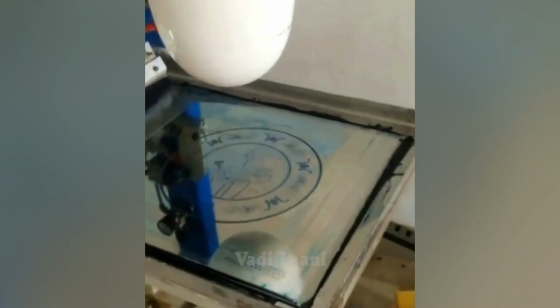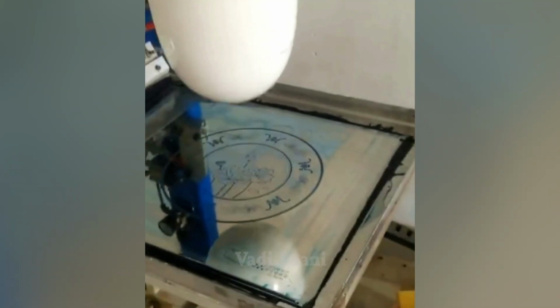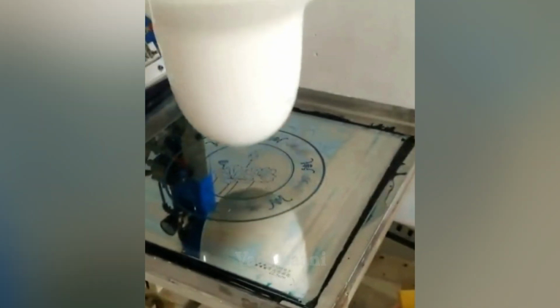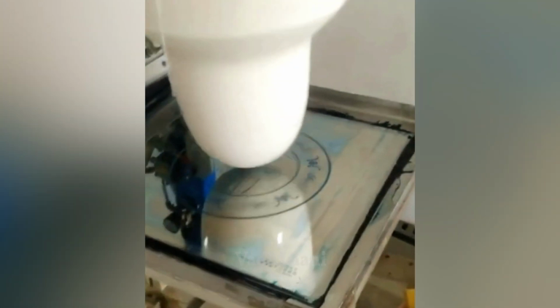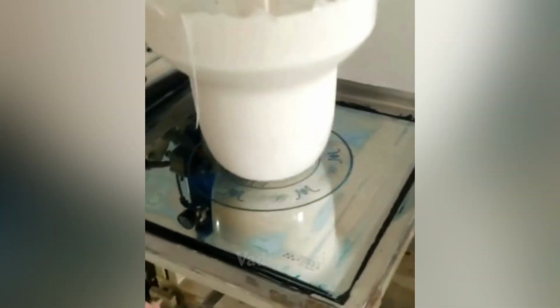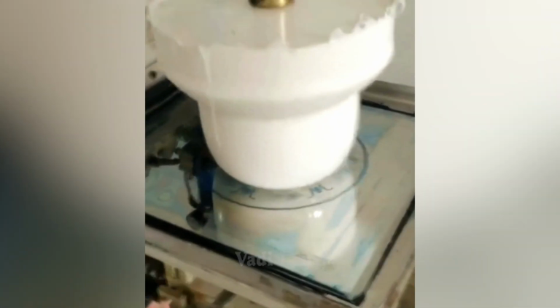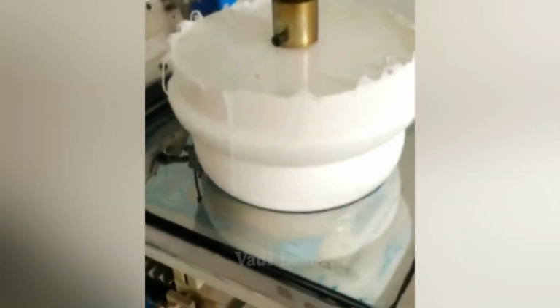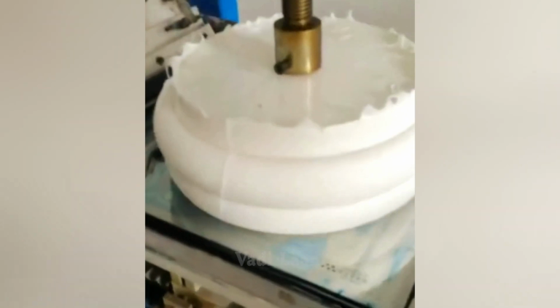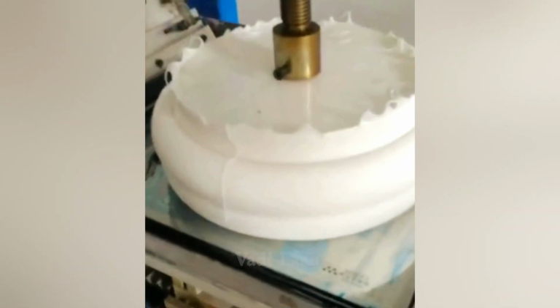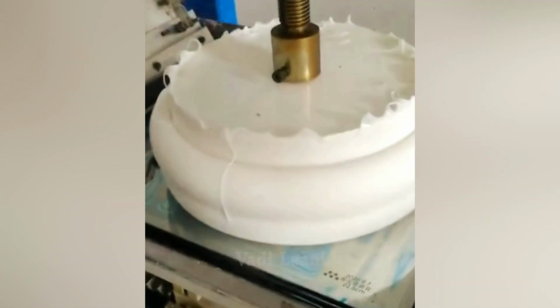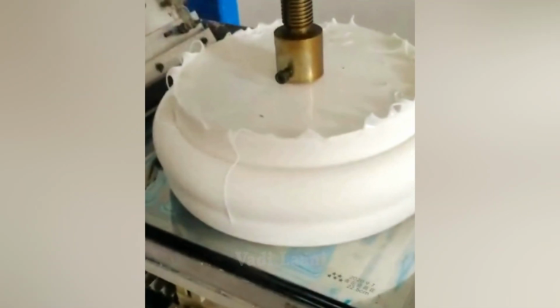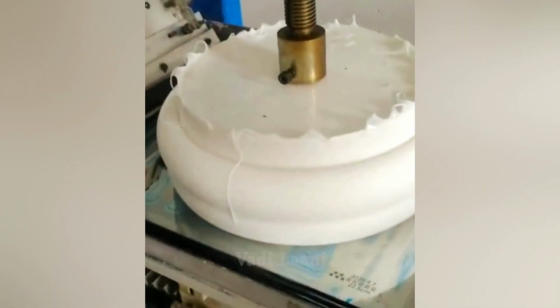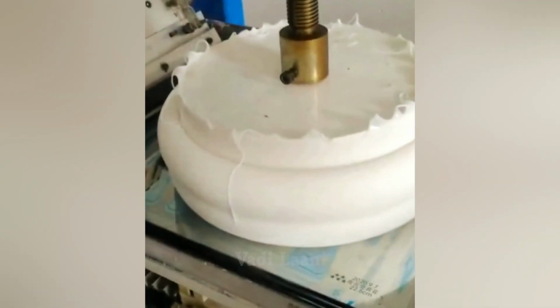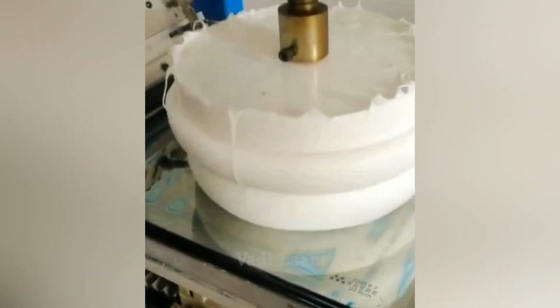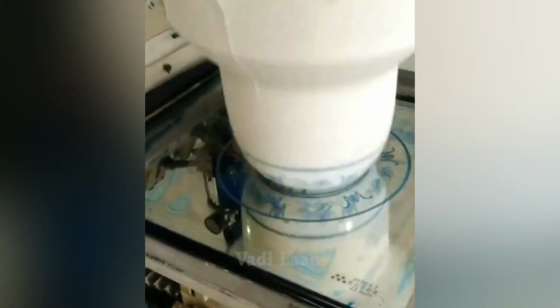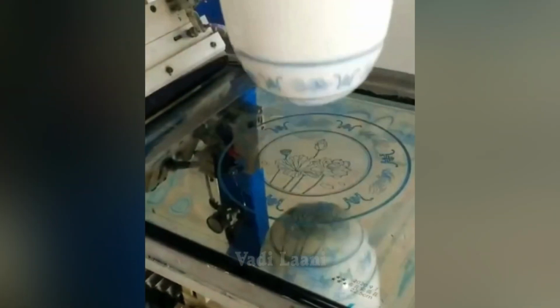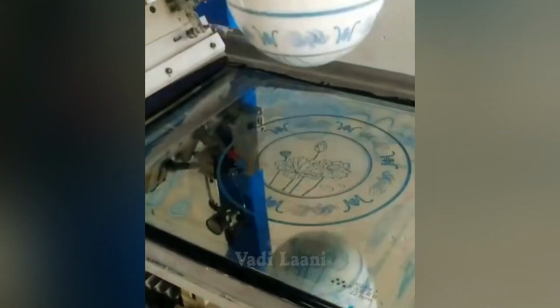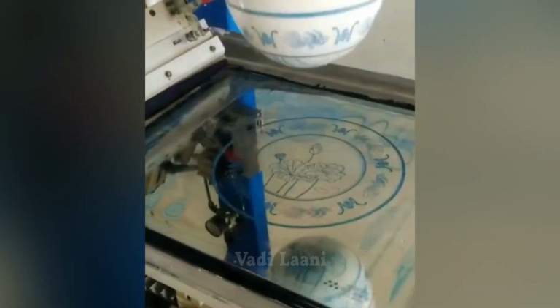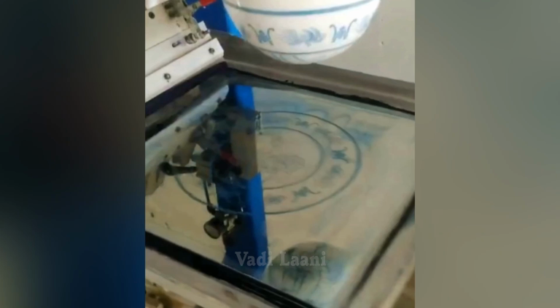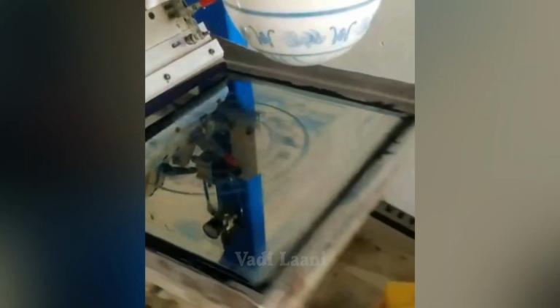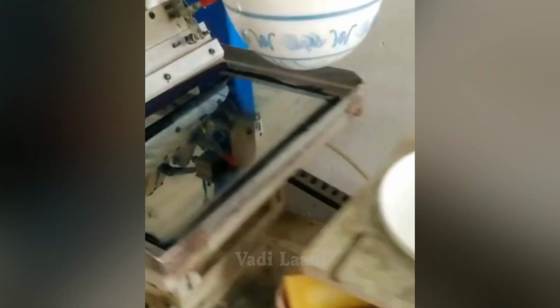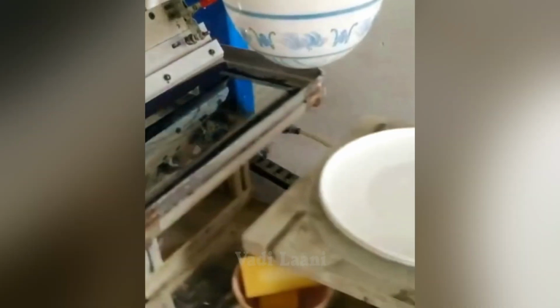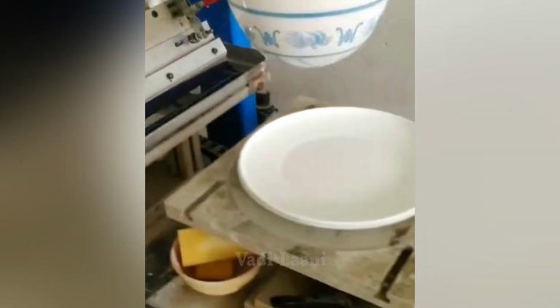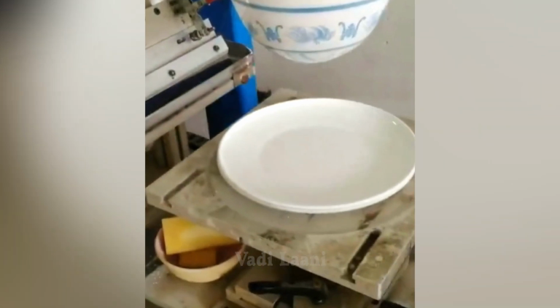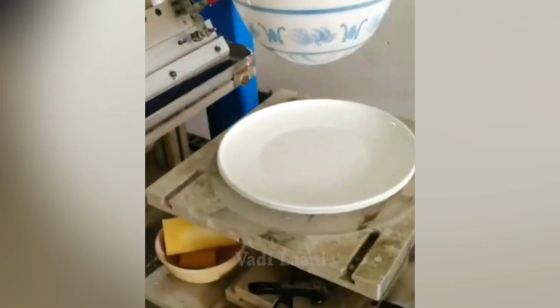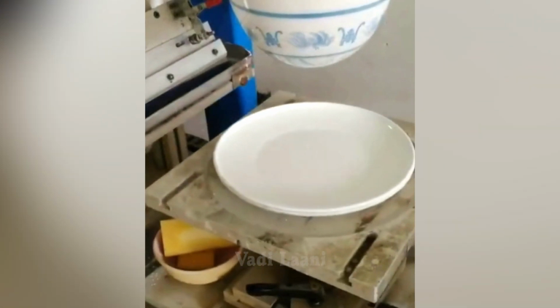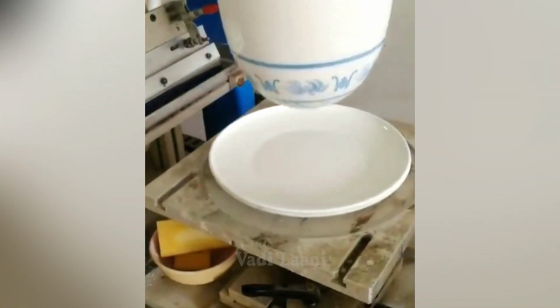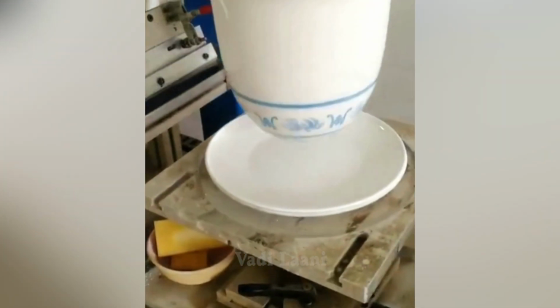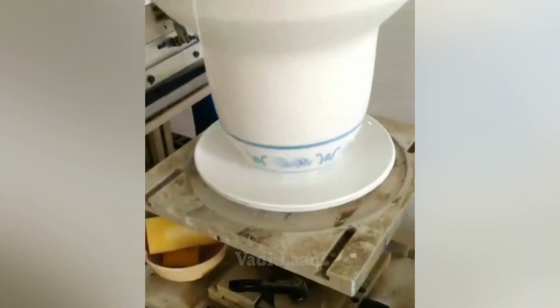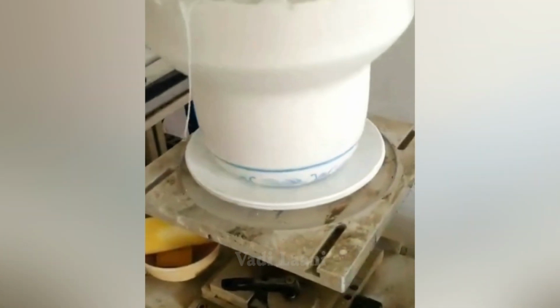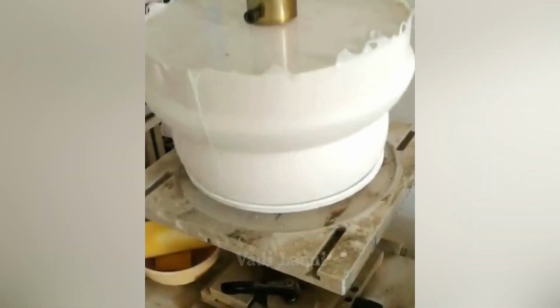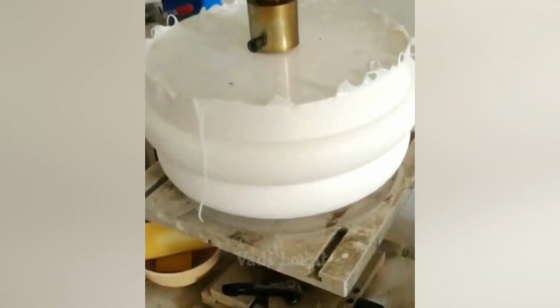This equipment is called a tampo printer, which, when touching the dishes, forms a given image.